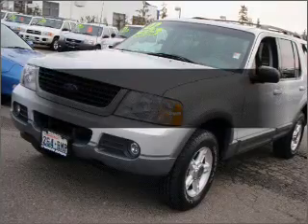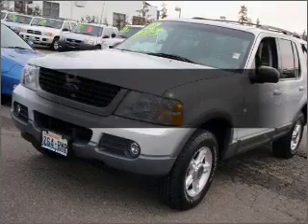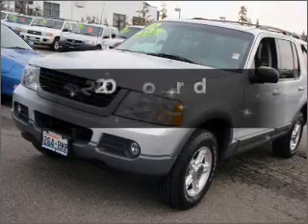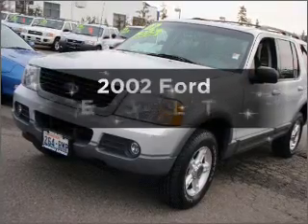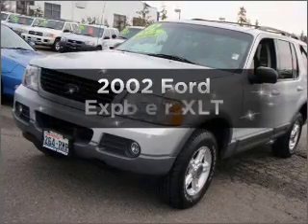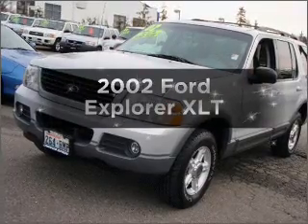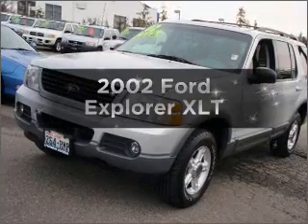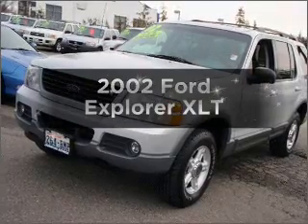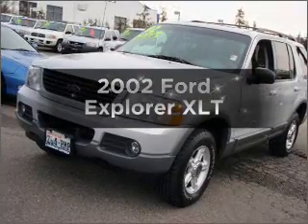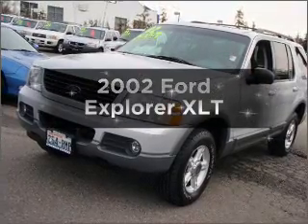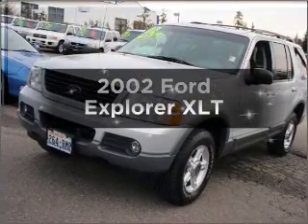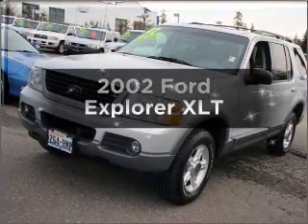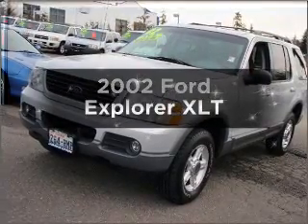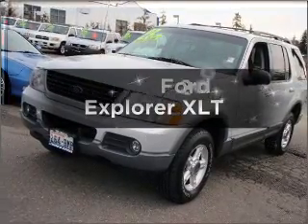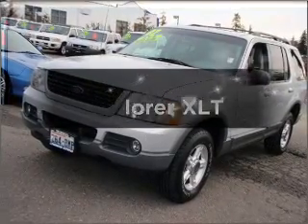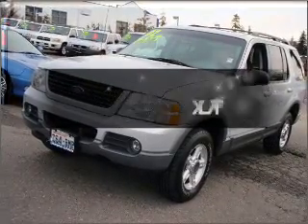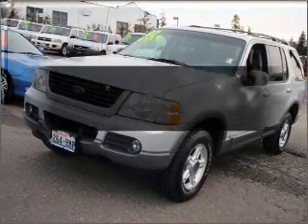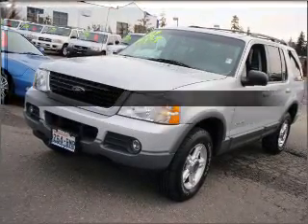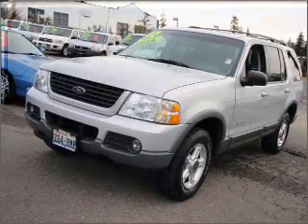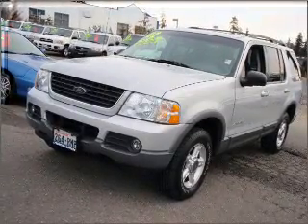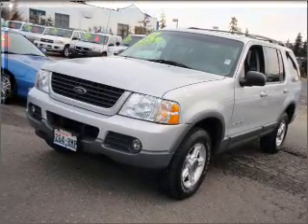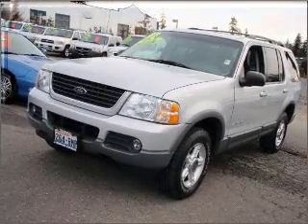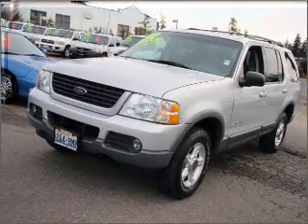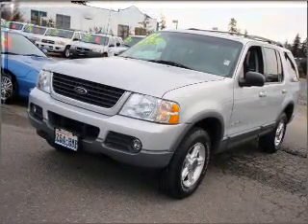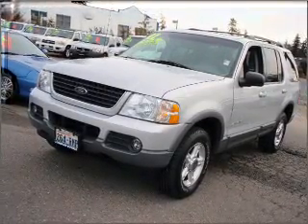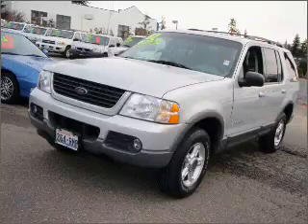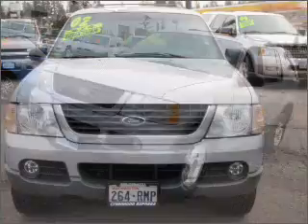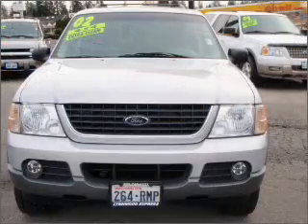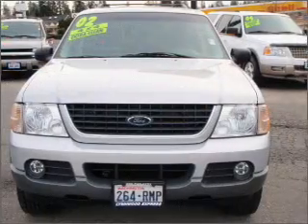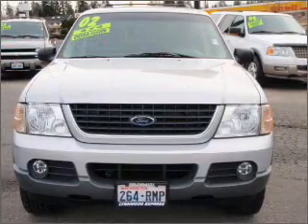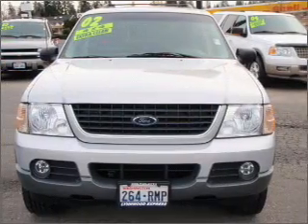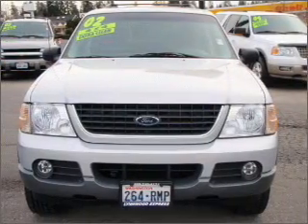Introducing the 2002 Ford Explorer. Travel the roads in style and comfort in this great vehicle.